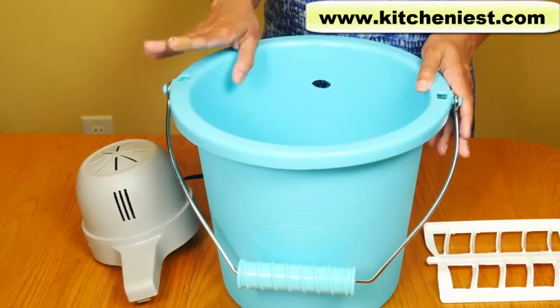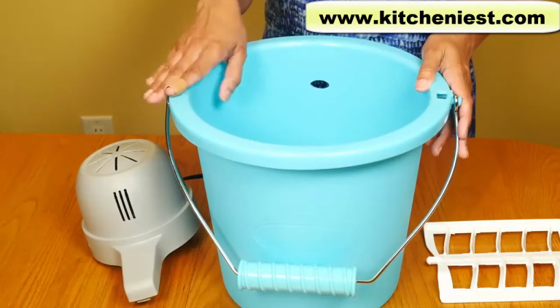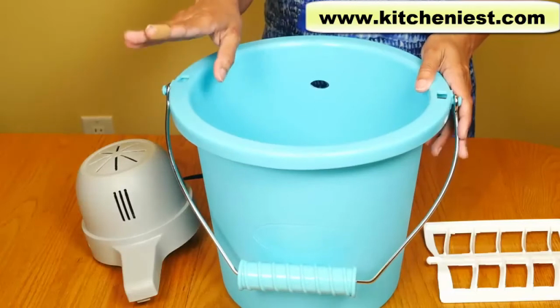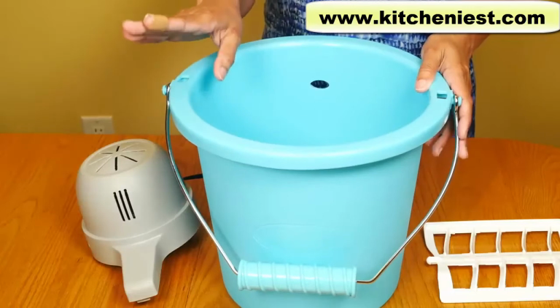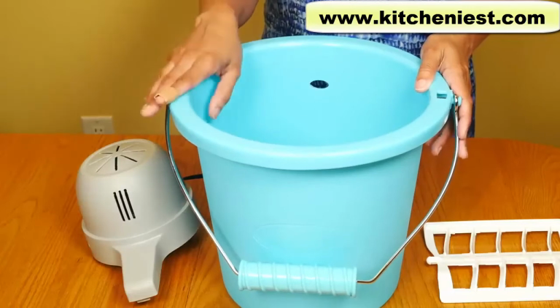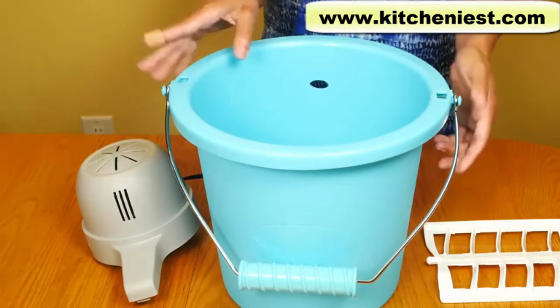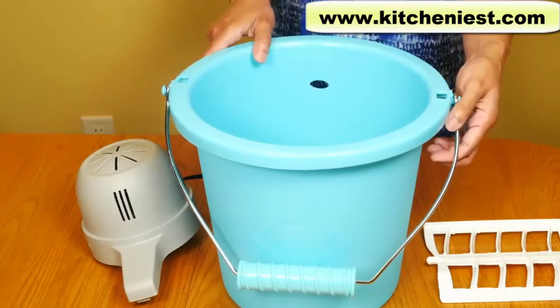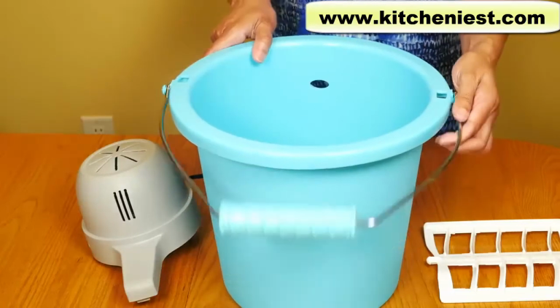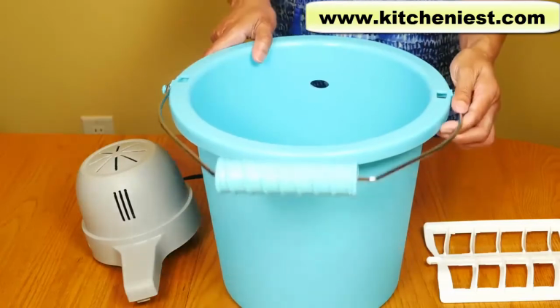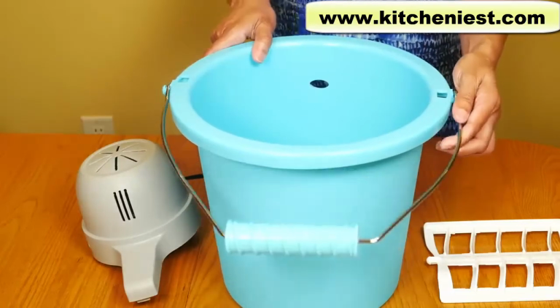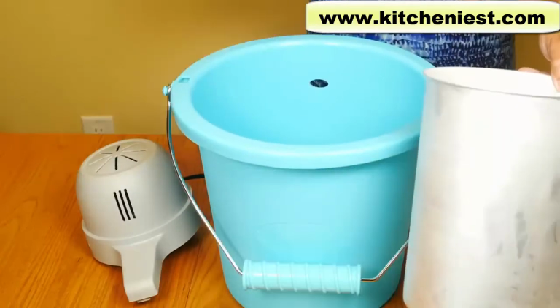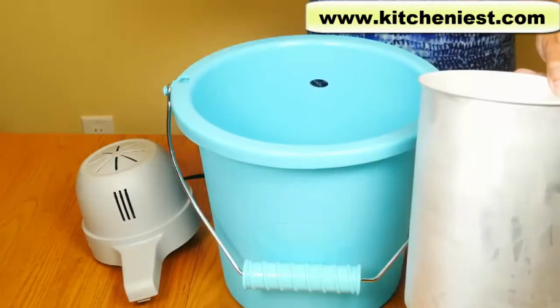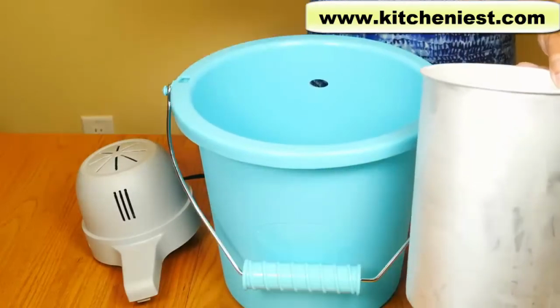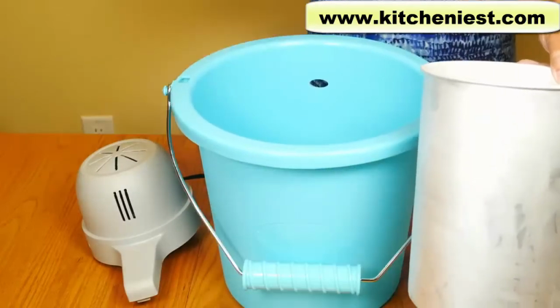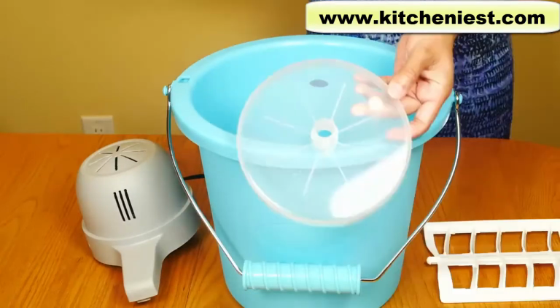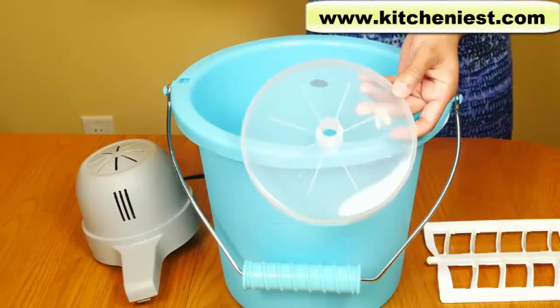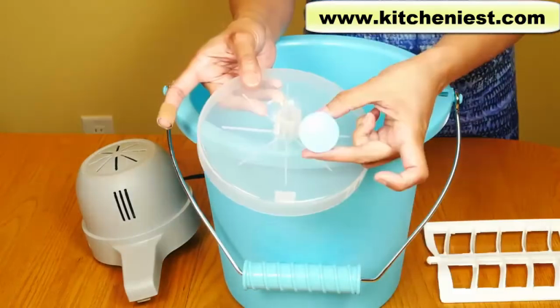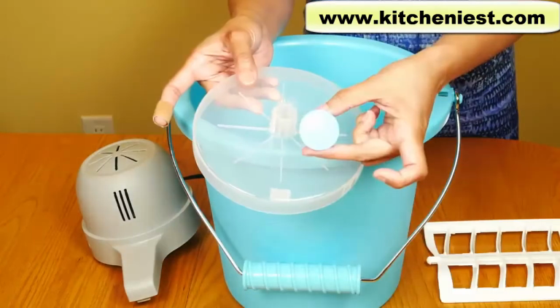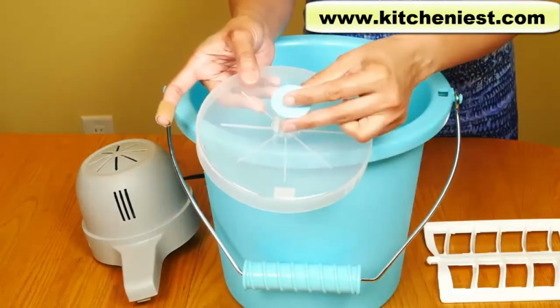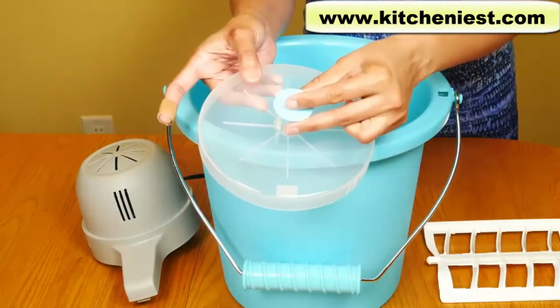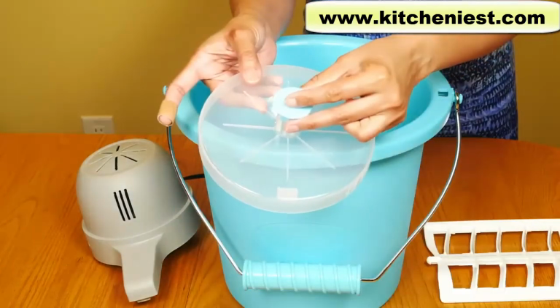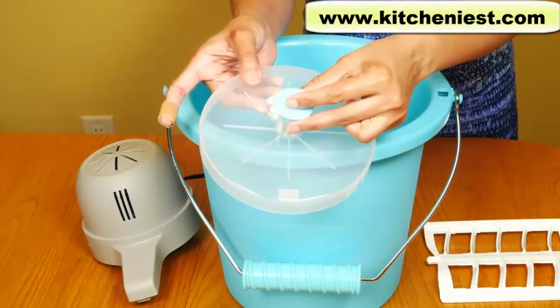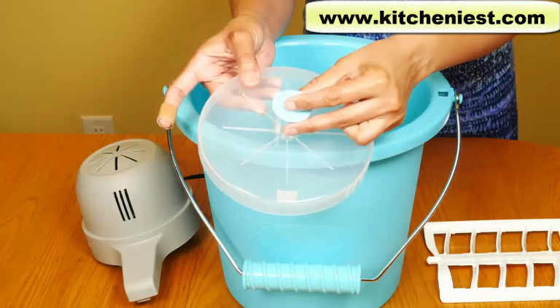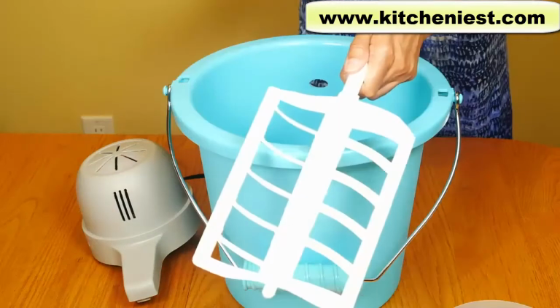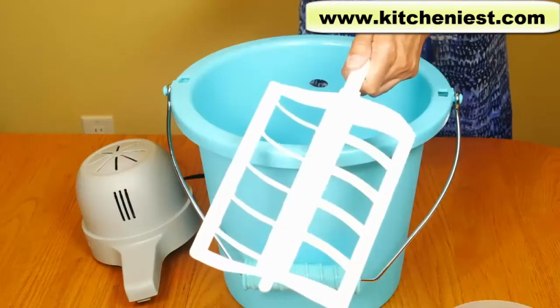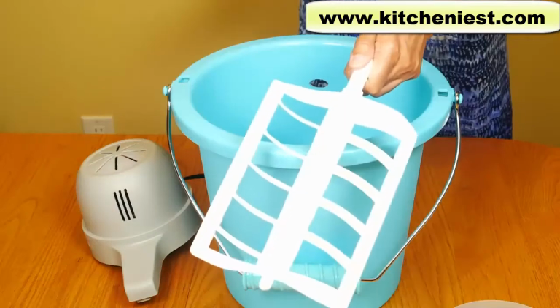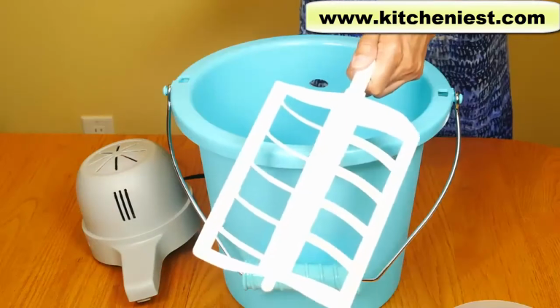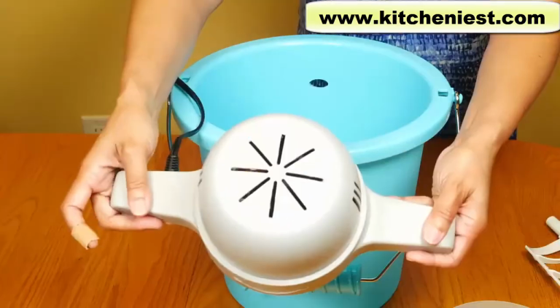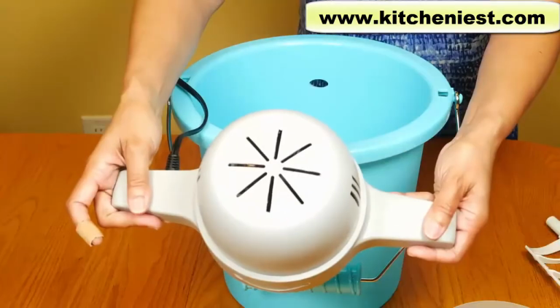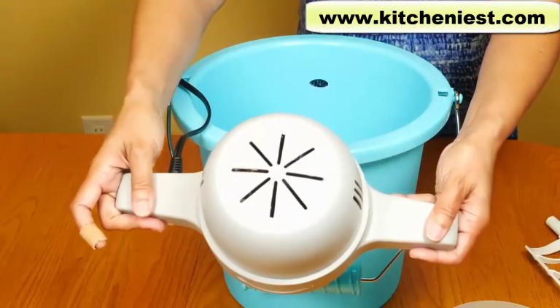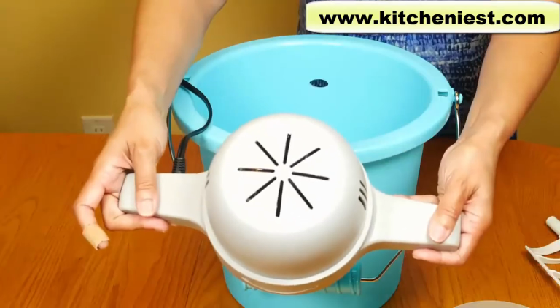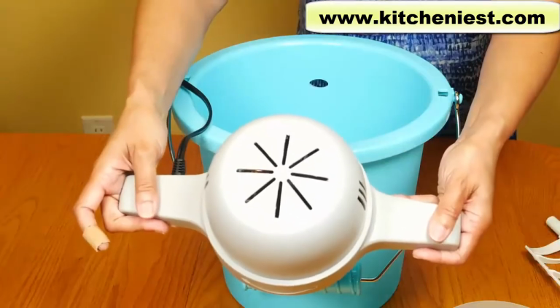It comes with this bucket with a handle, a canister, a lid, a cap for the lid, the dasher, and the electric motor.